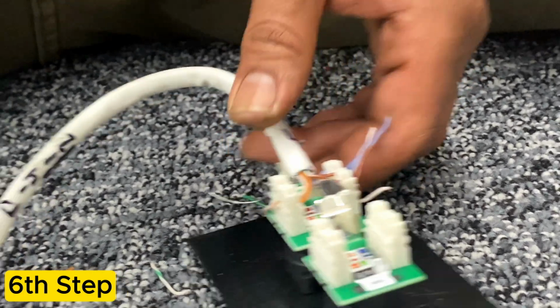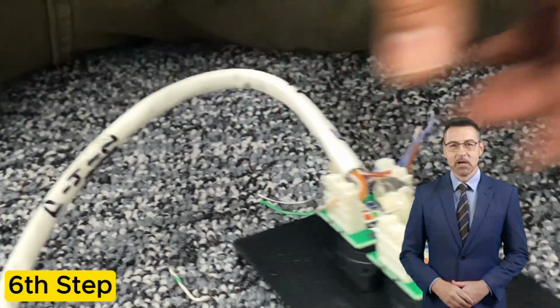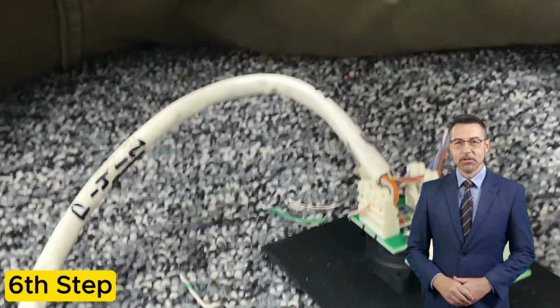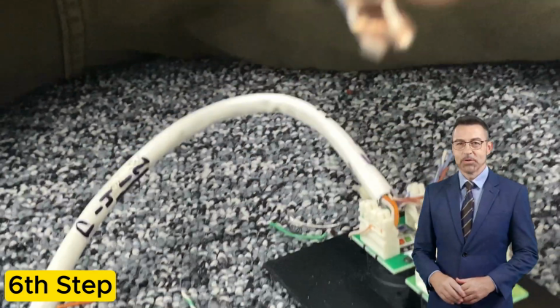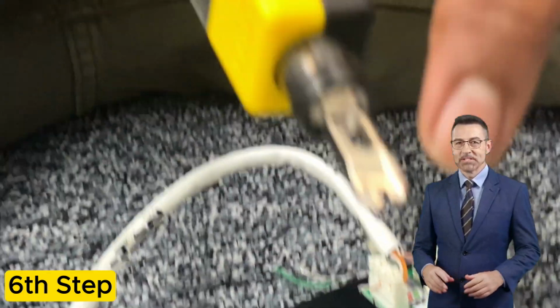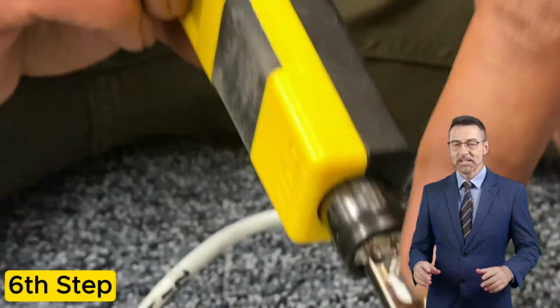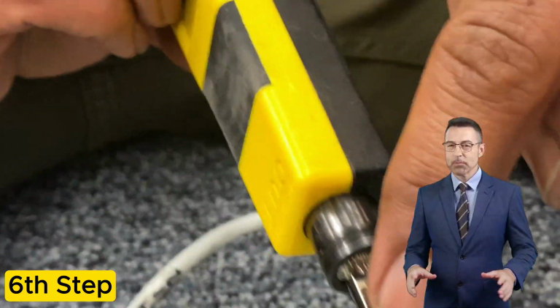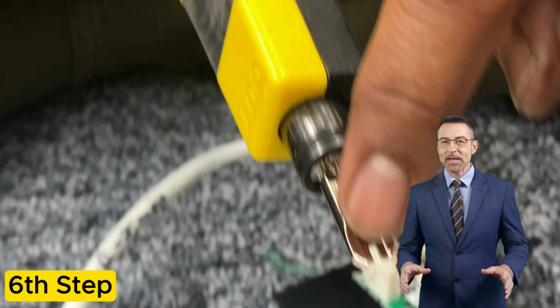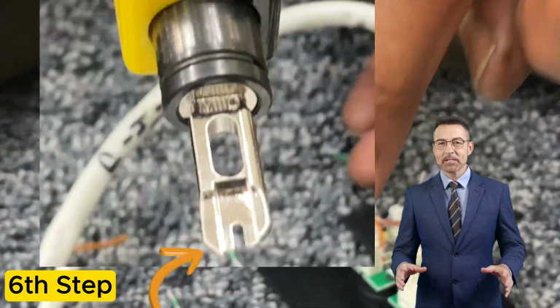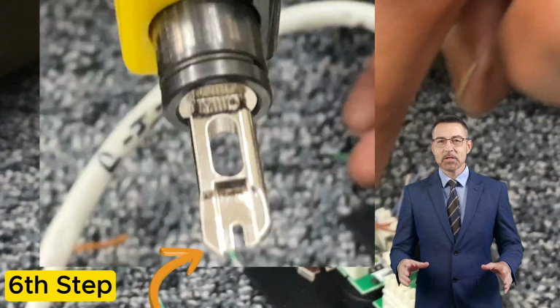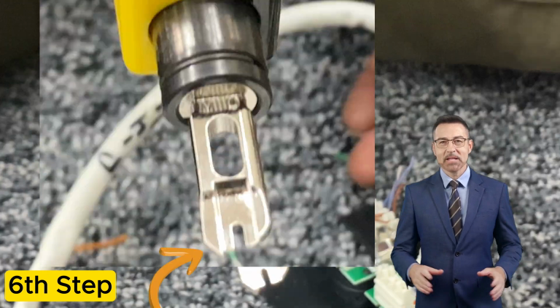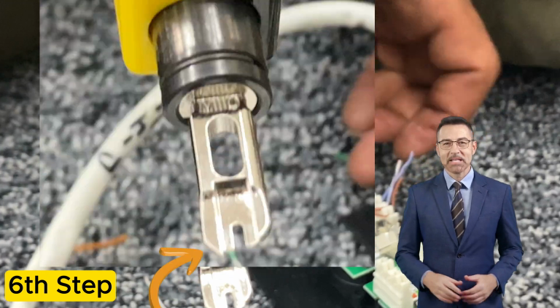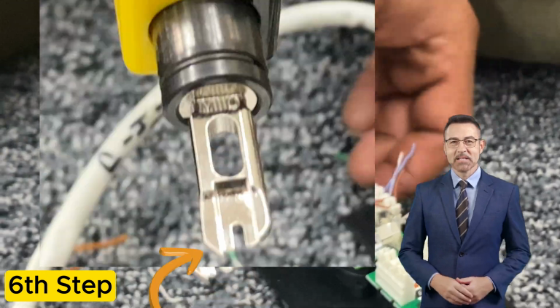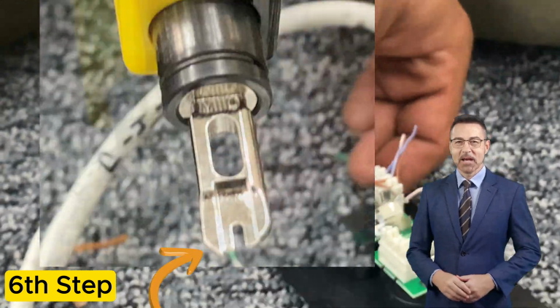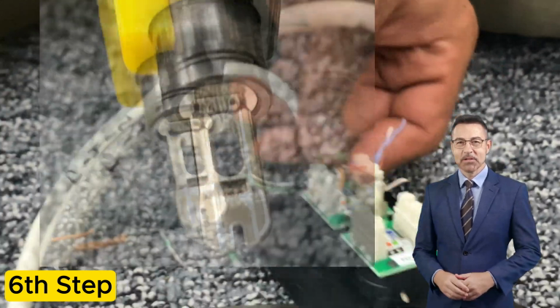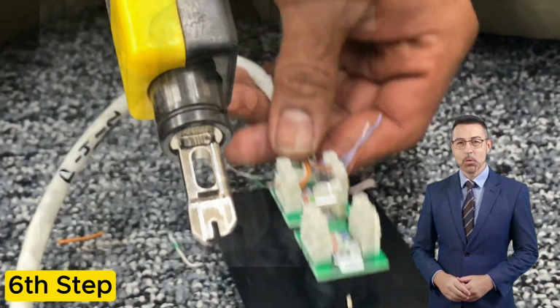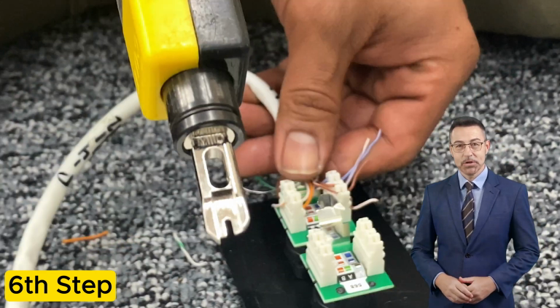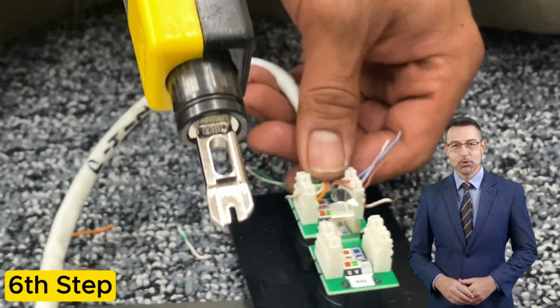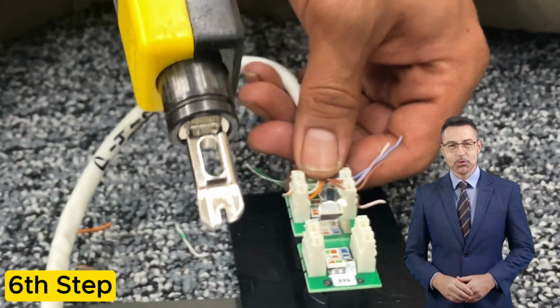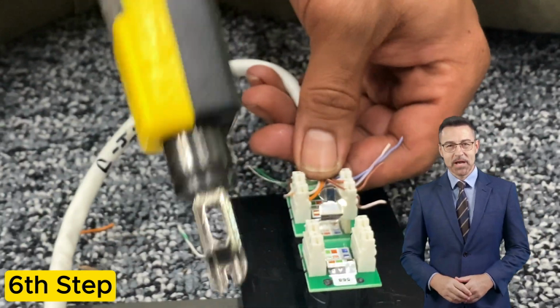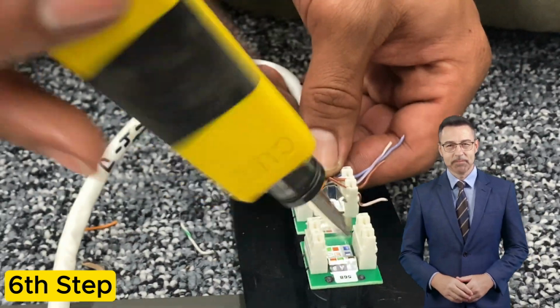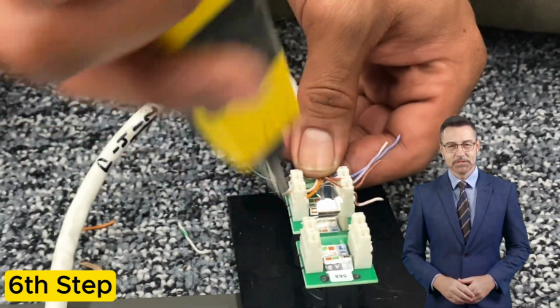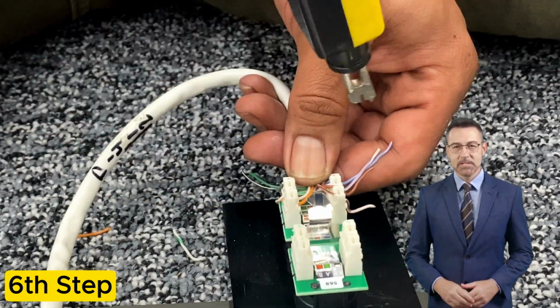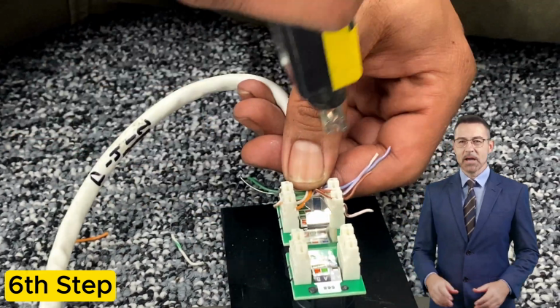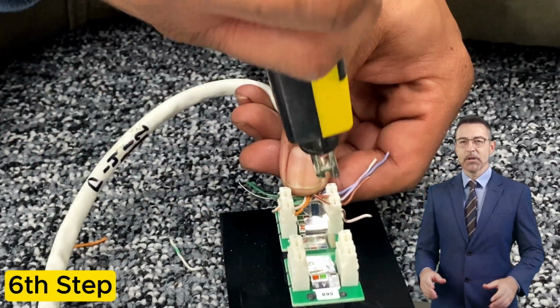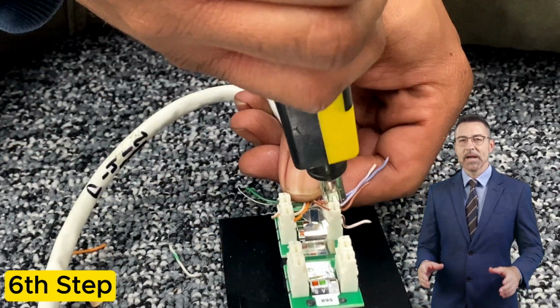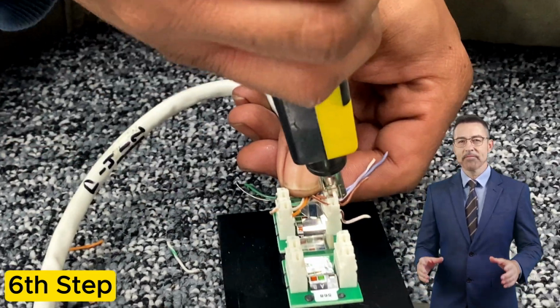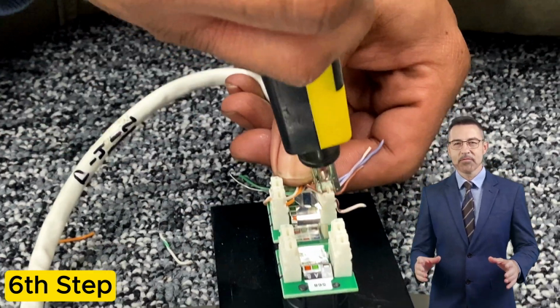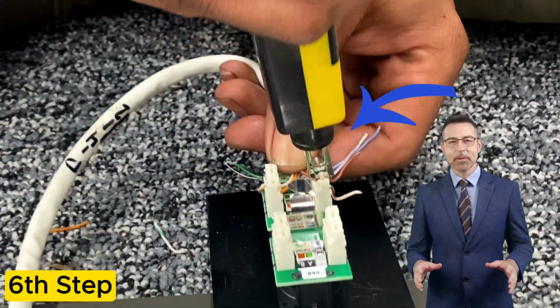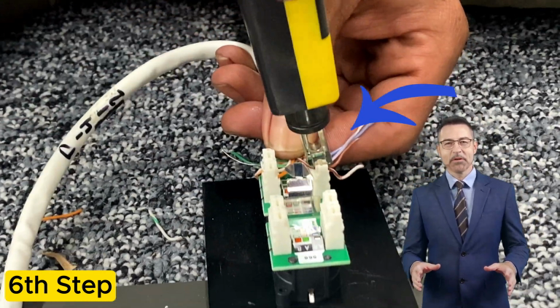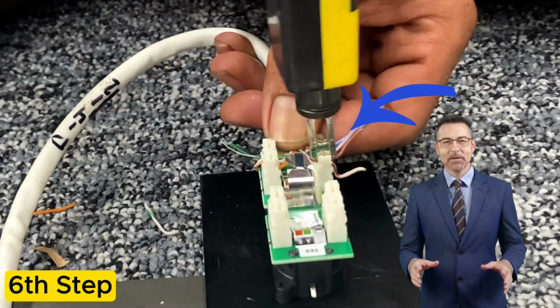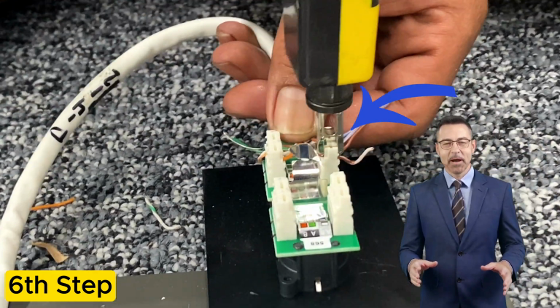As you can see, the blade is on that side, so when you do the opposite side you have to flip it around.